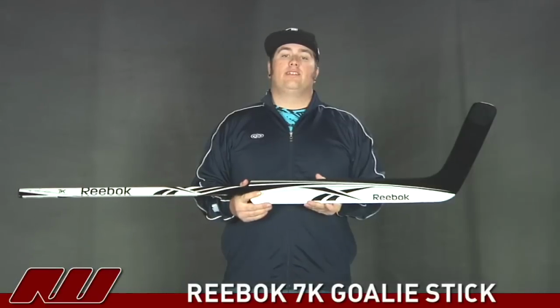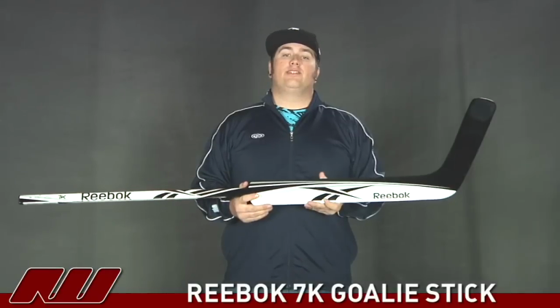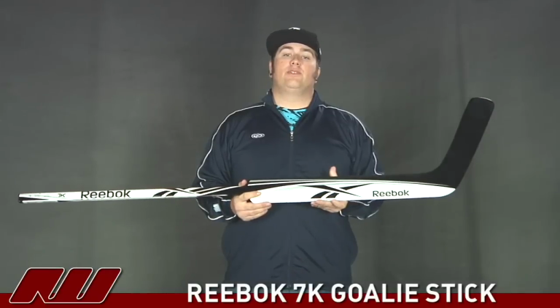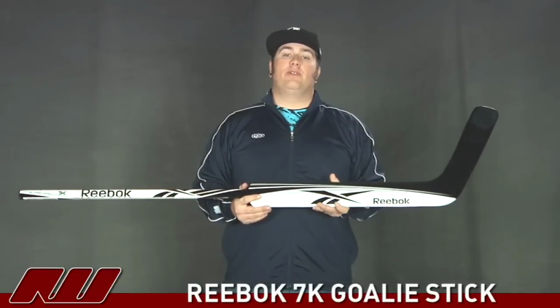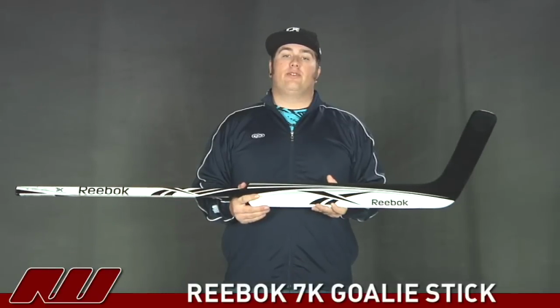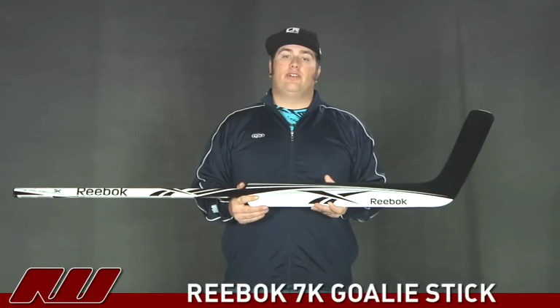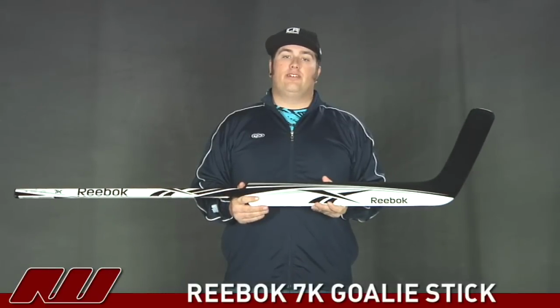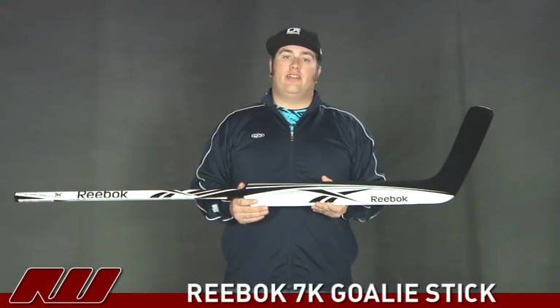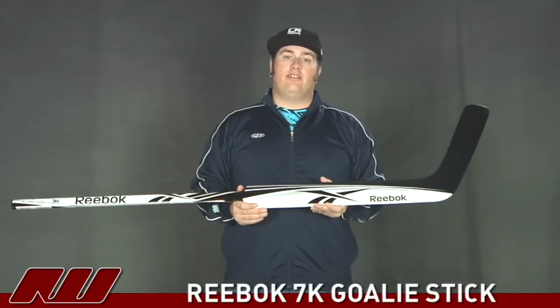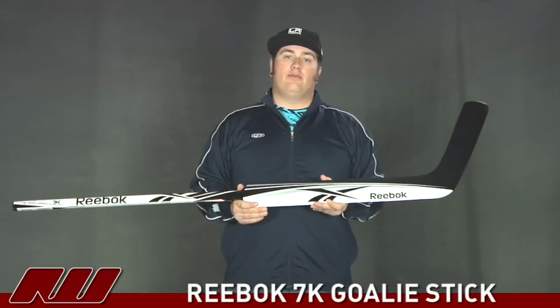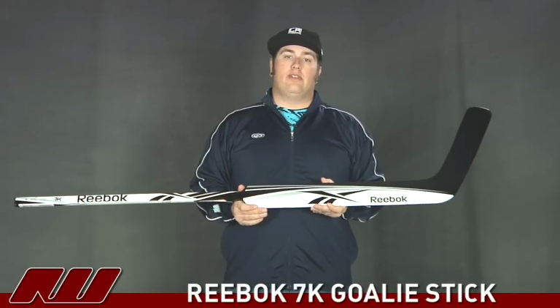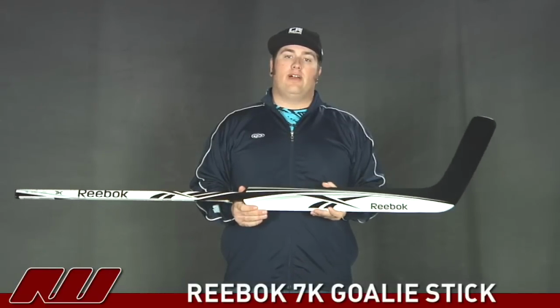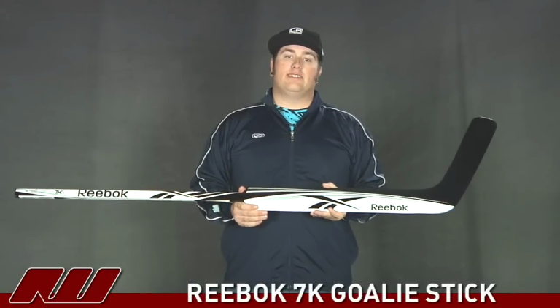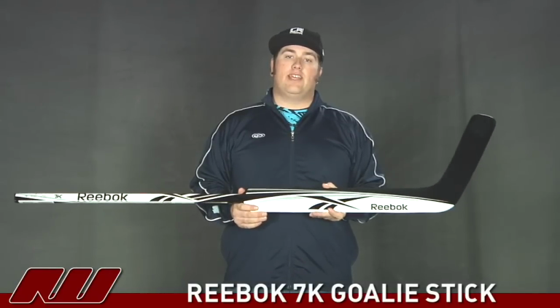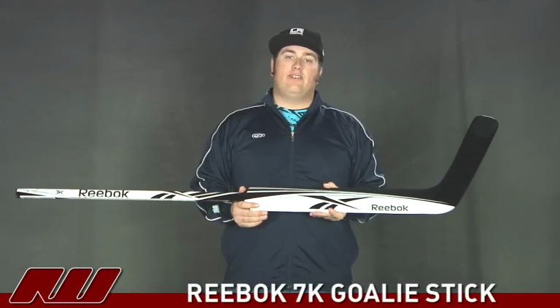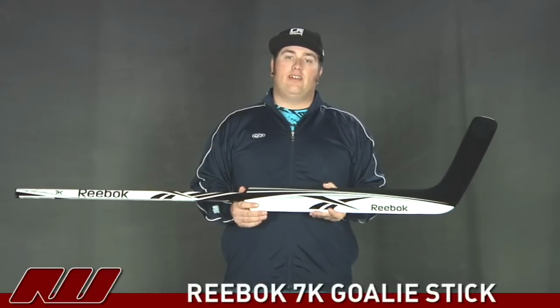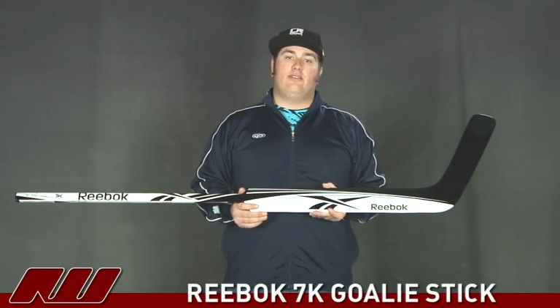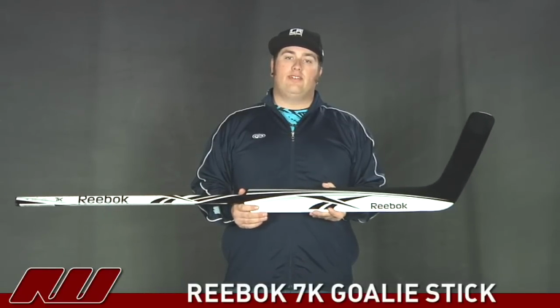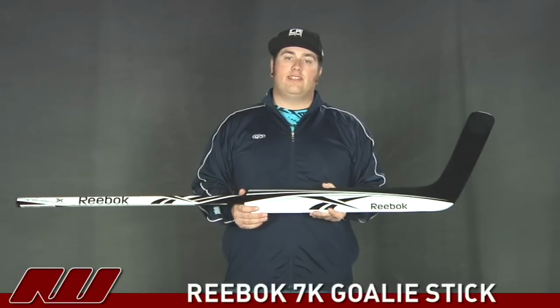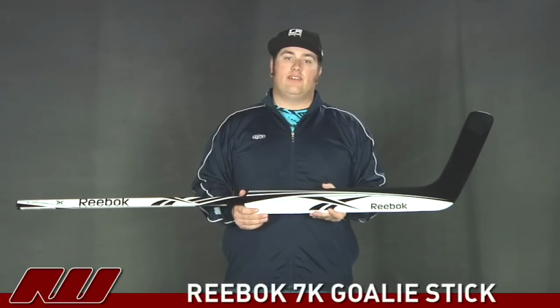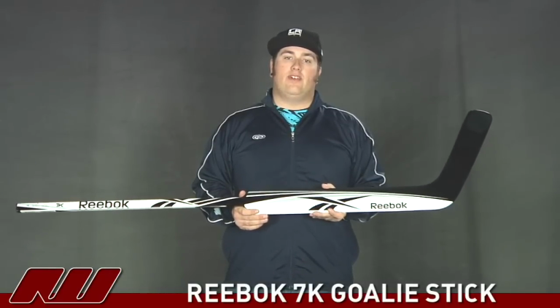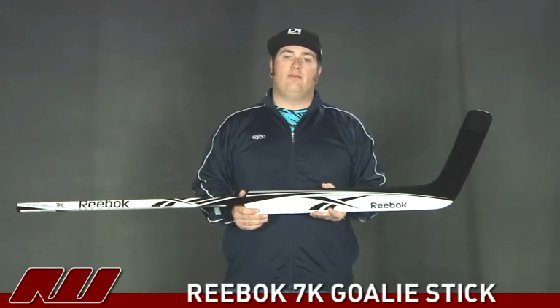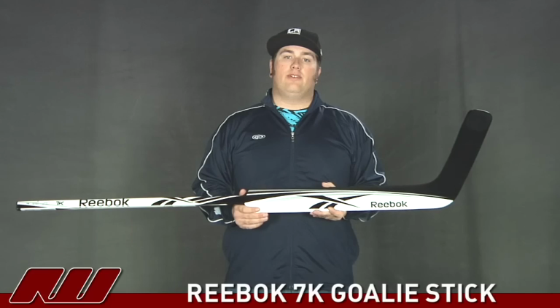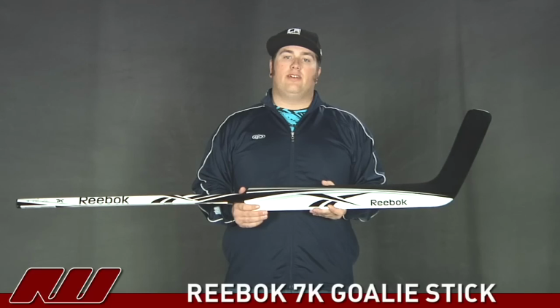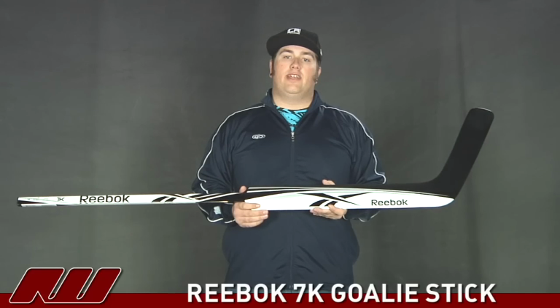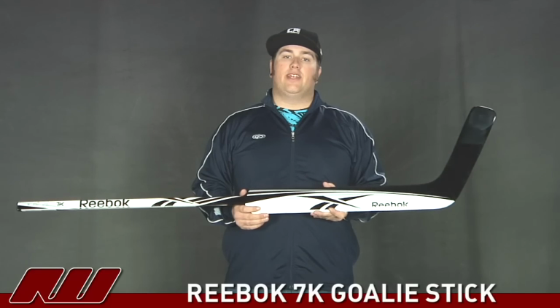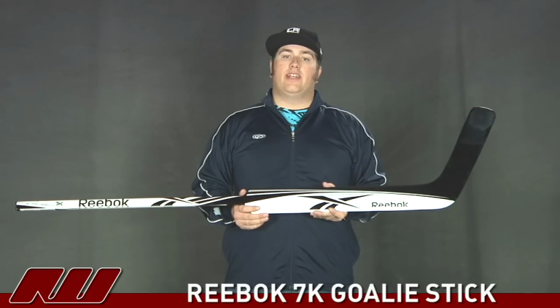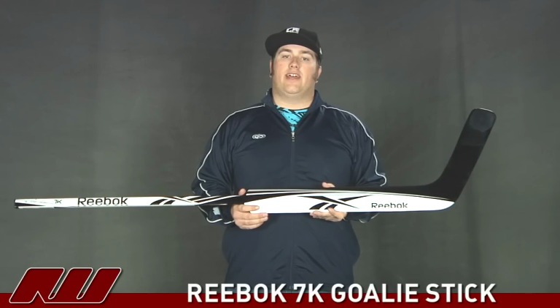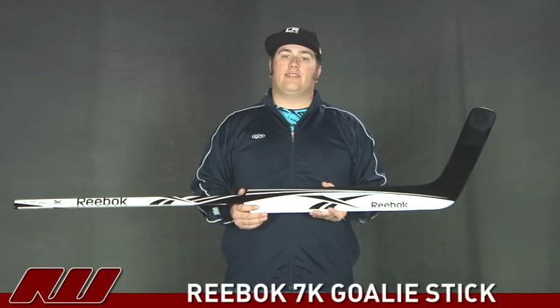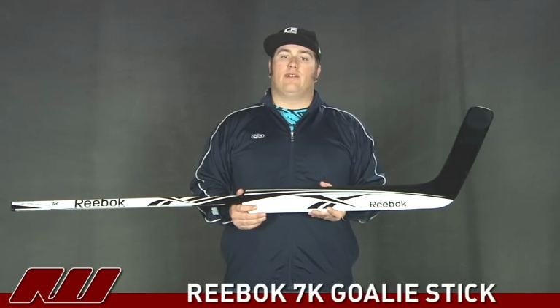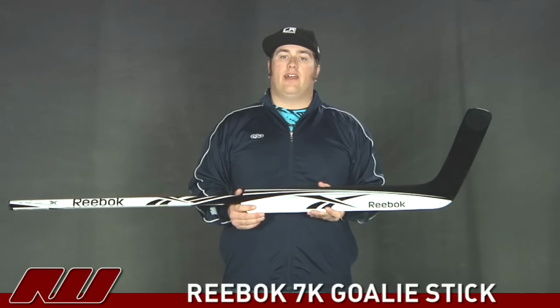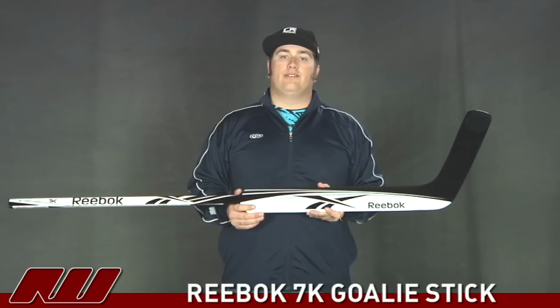This has just been a quick look at the Reebok 7K goalie stick, available here at Inline and Ice Warehouse.